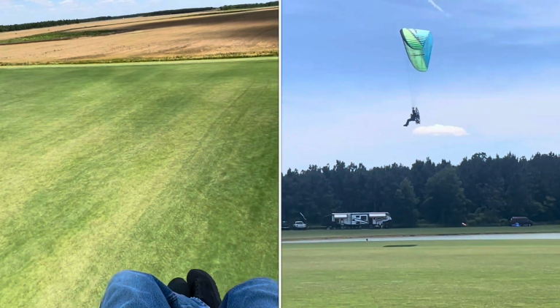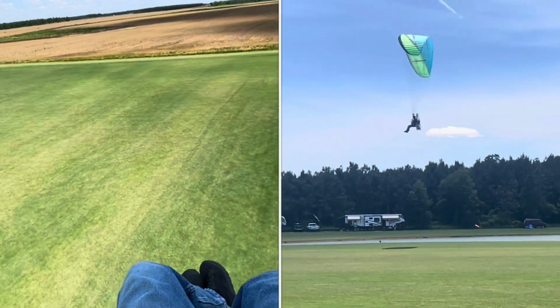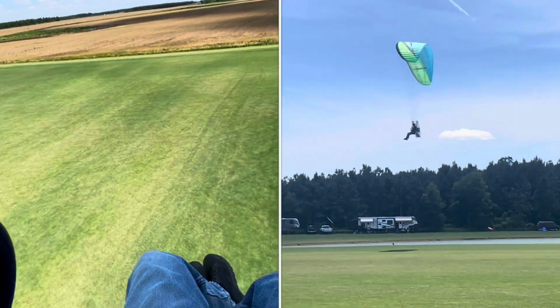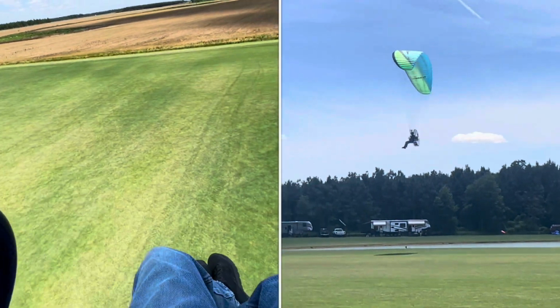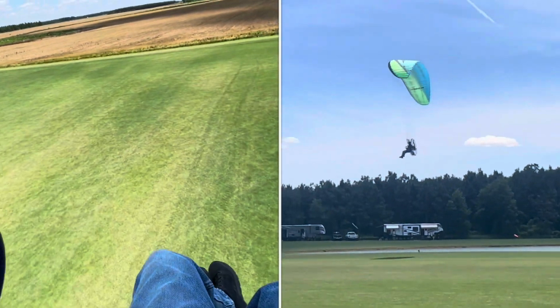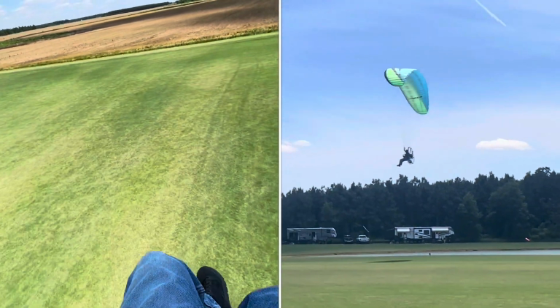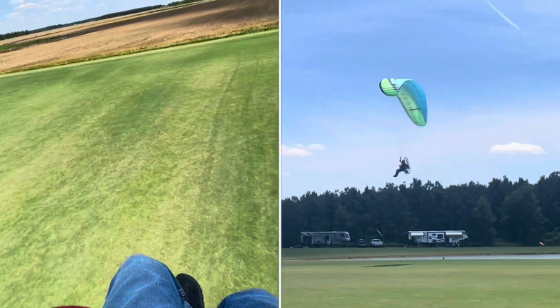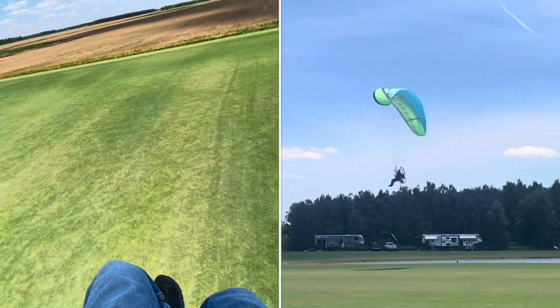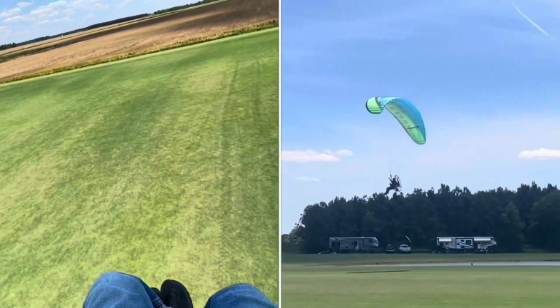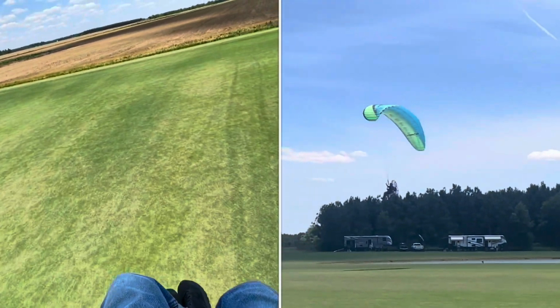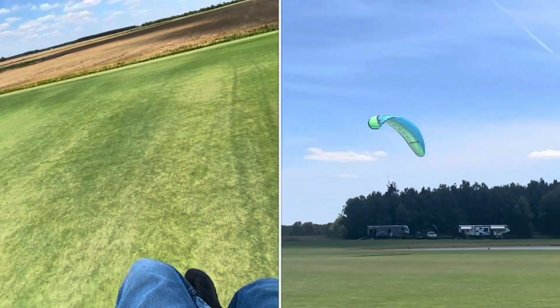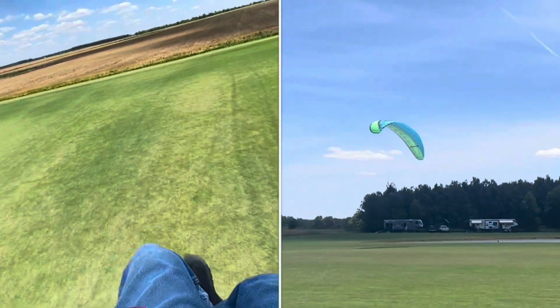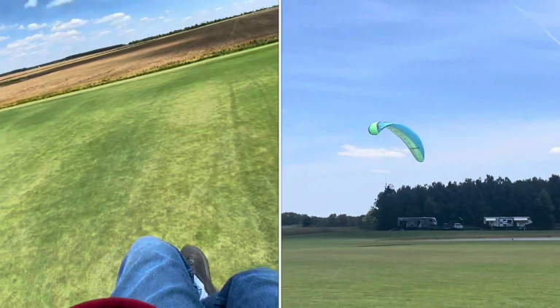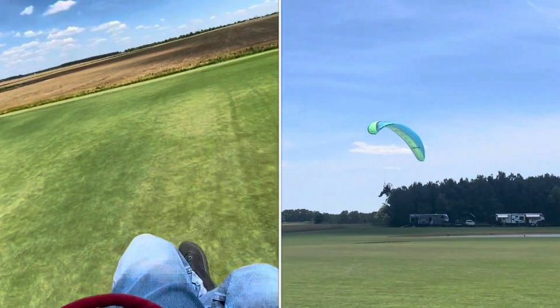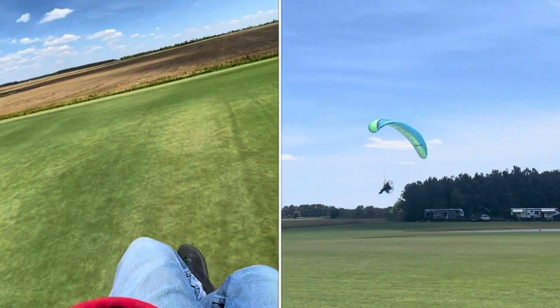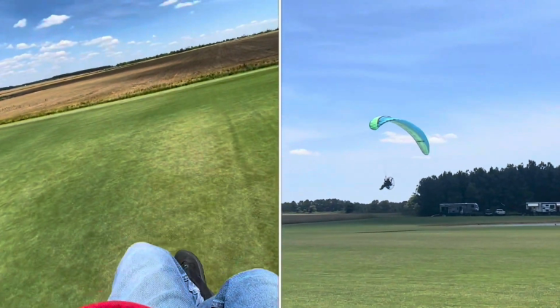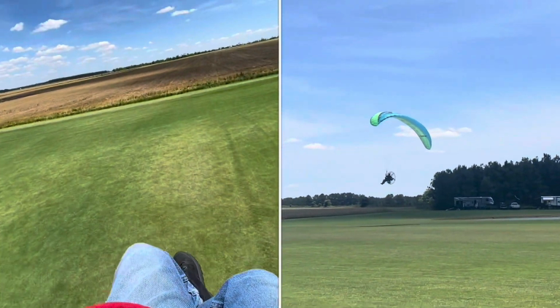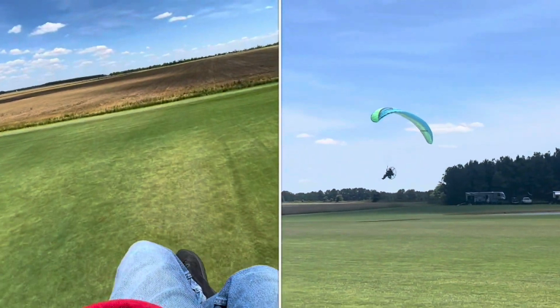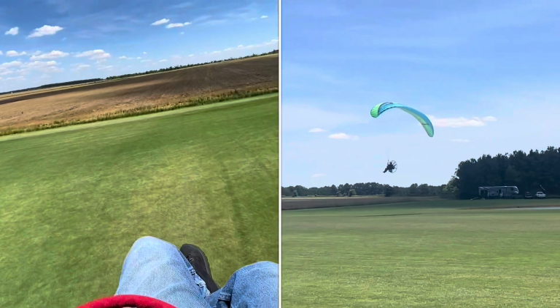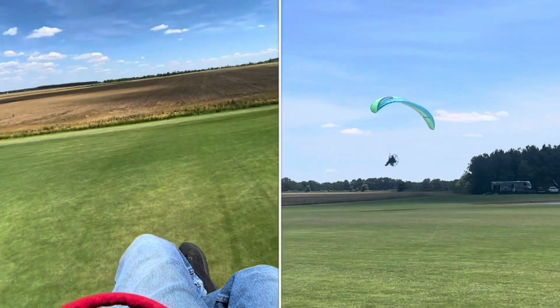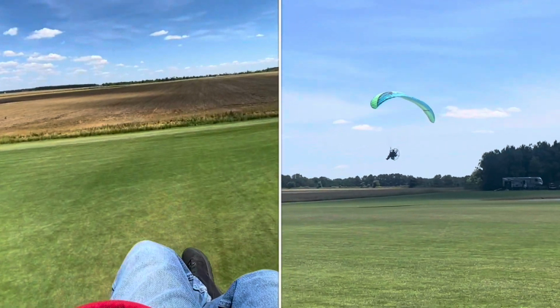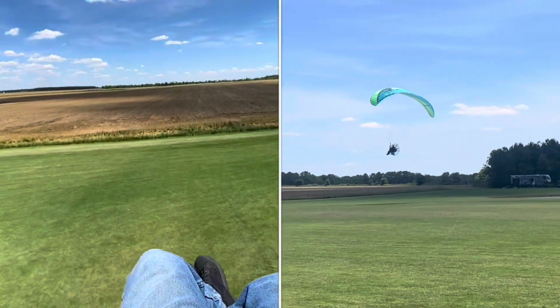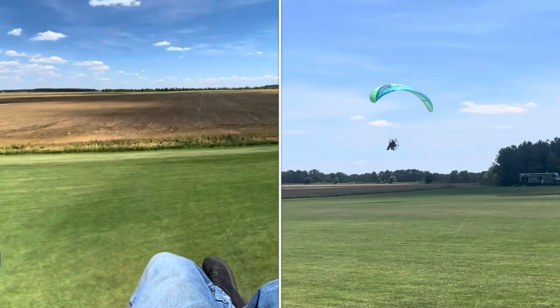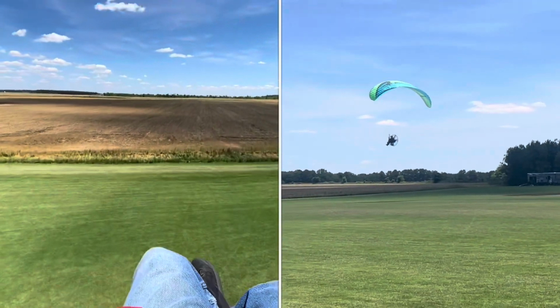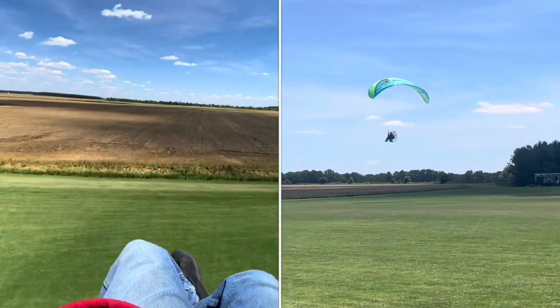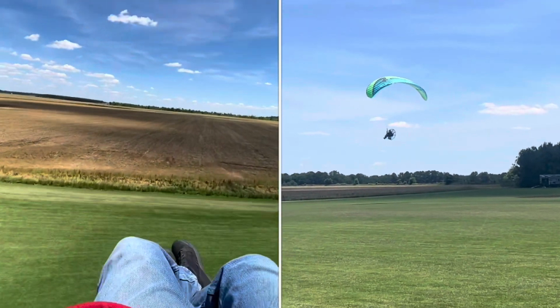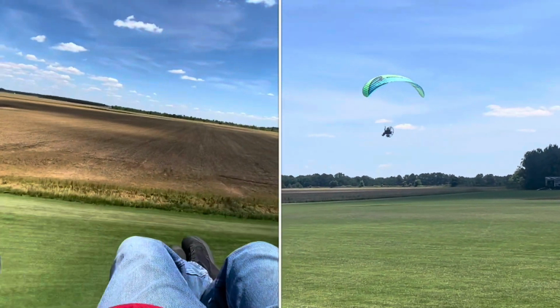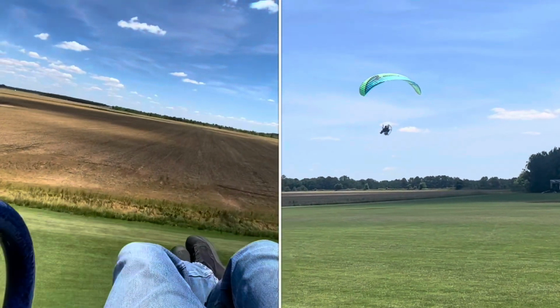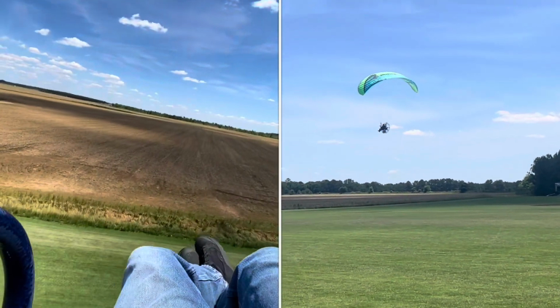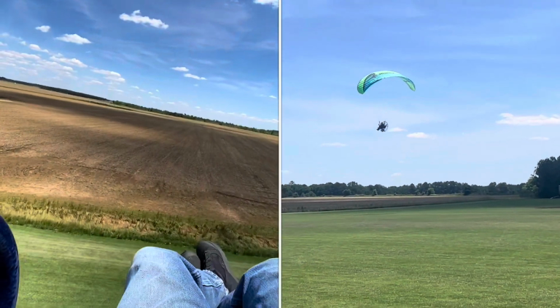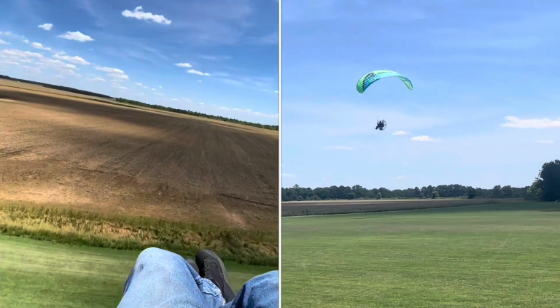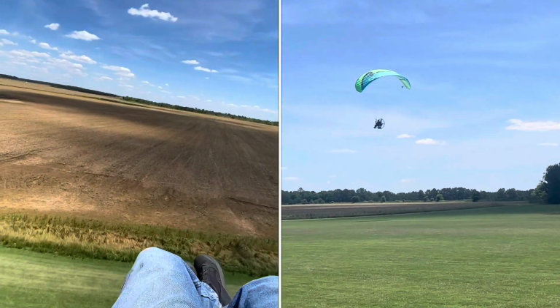Do you midday fly? If you do, leave me some comments down below and let me know — has this ever happened to you?